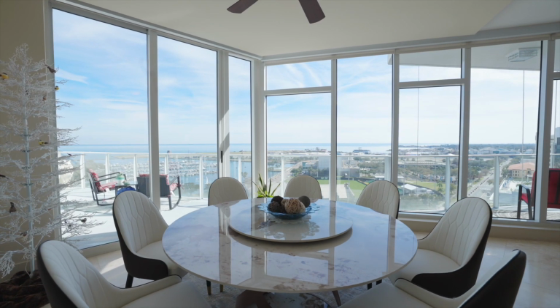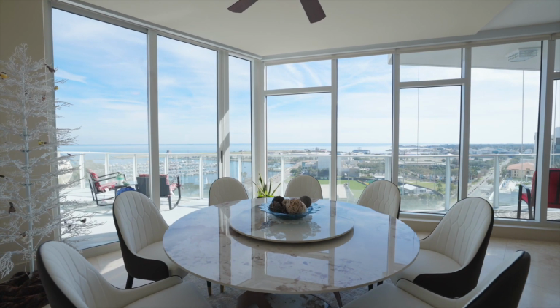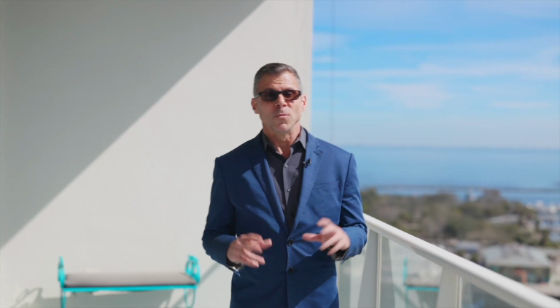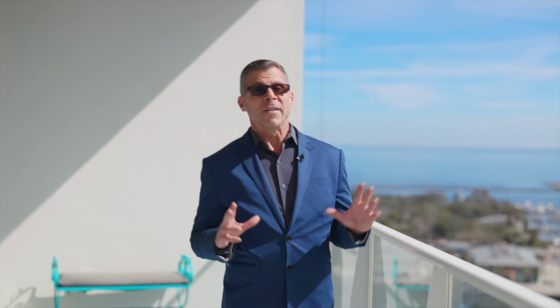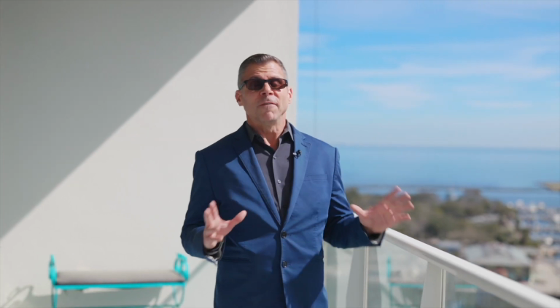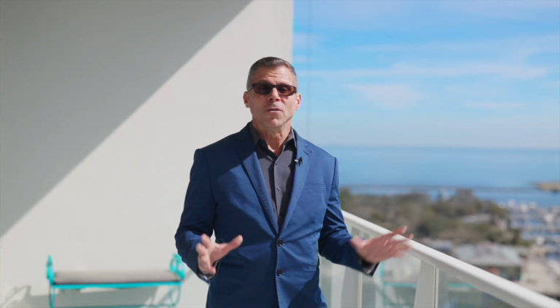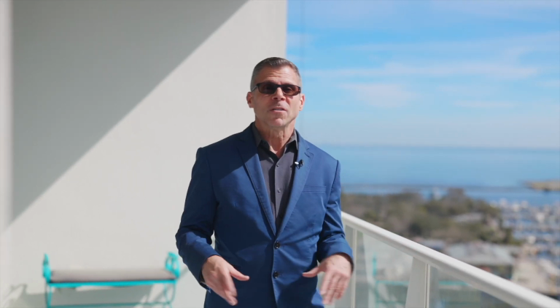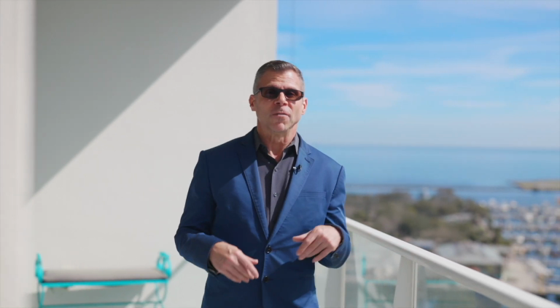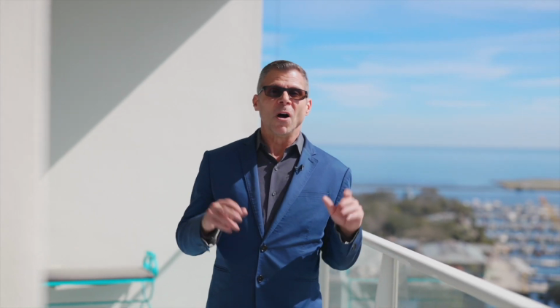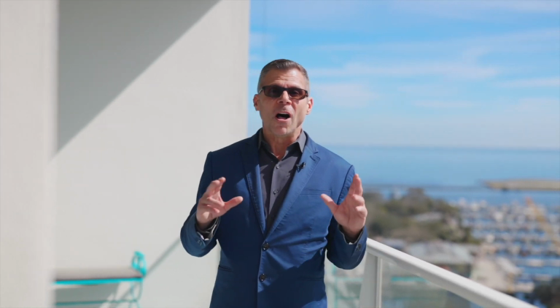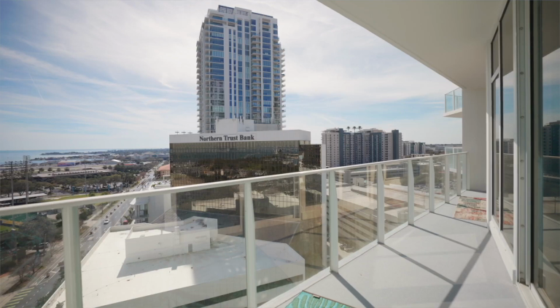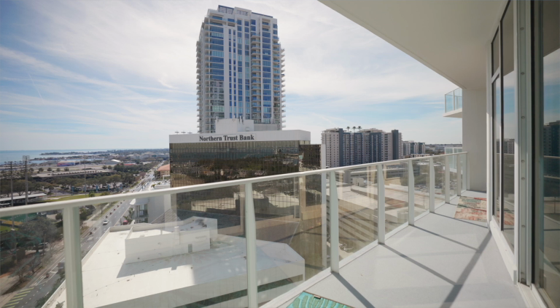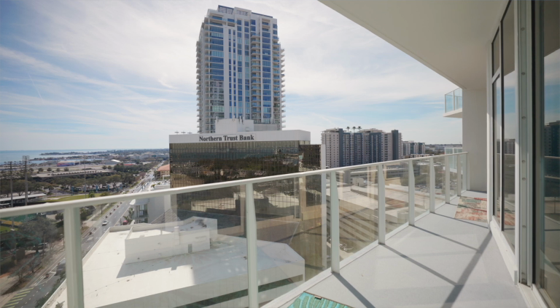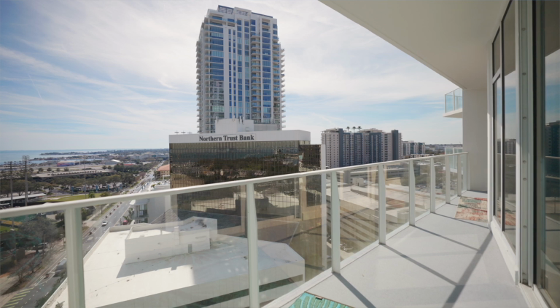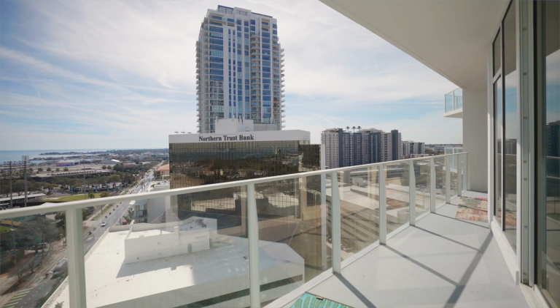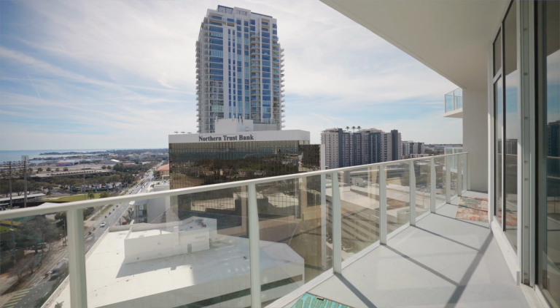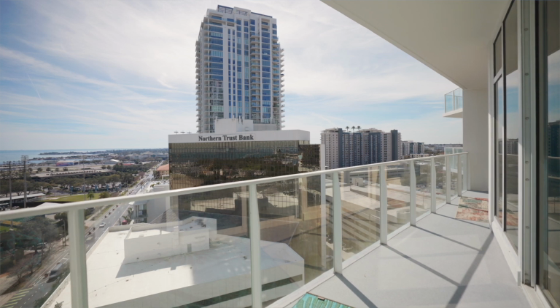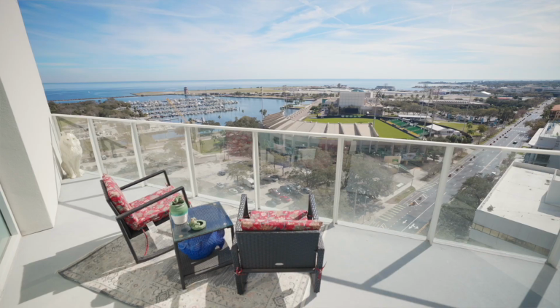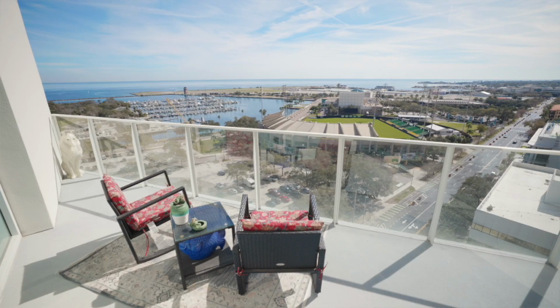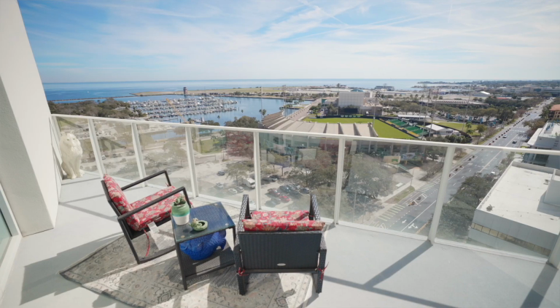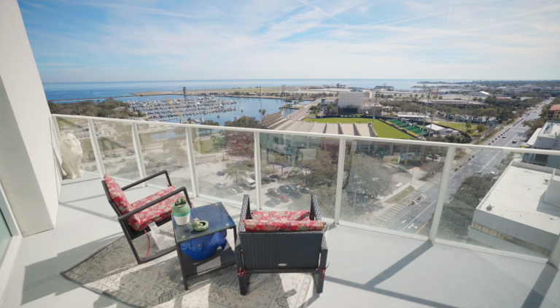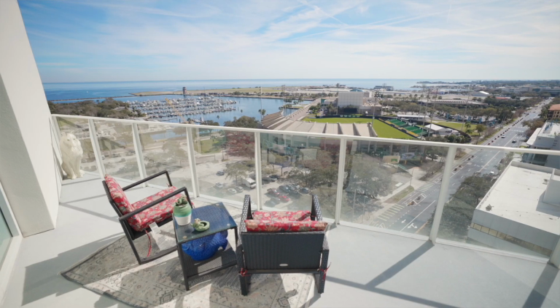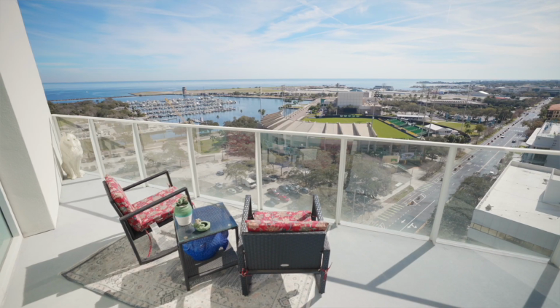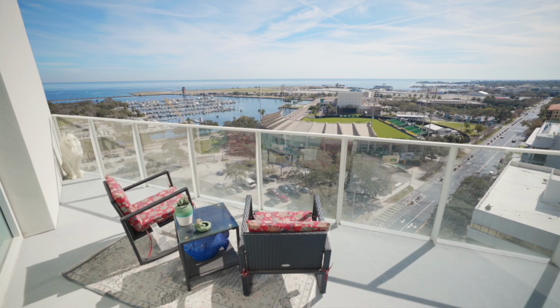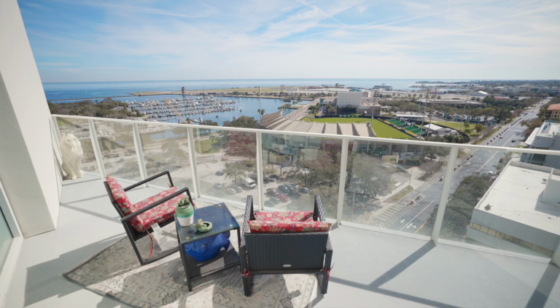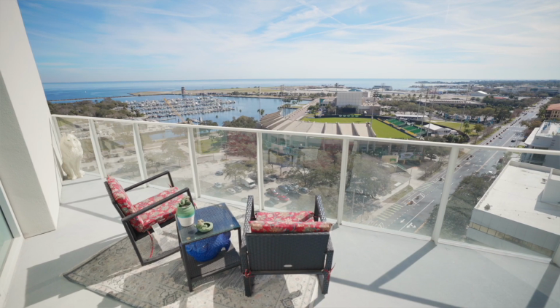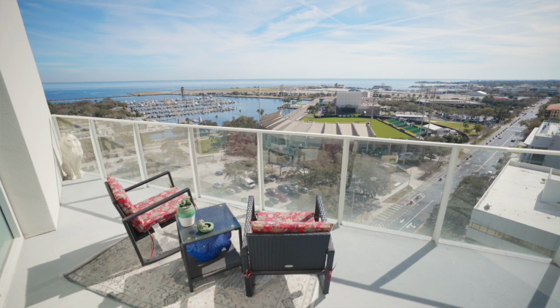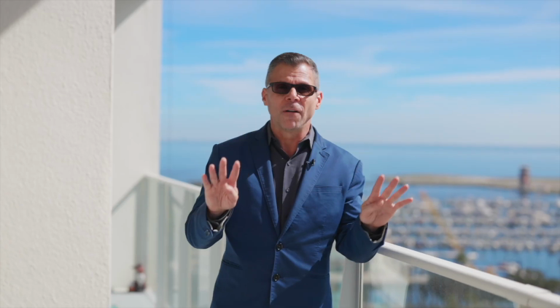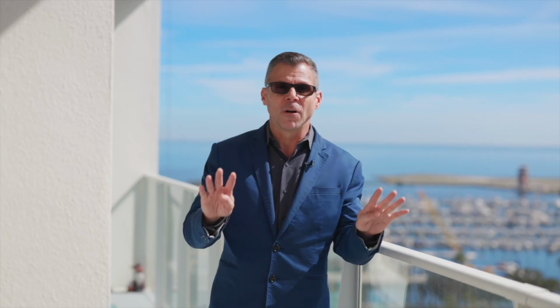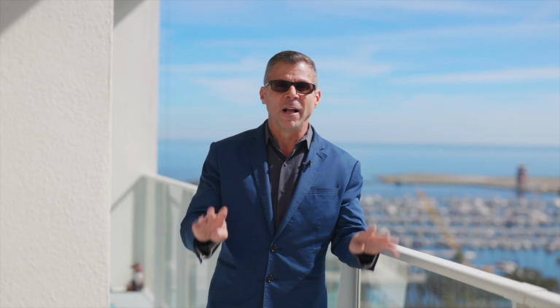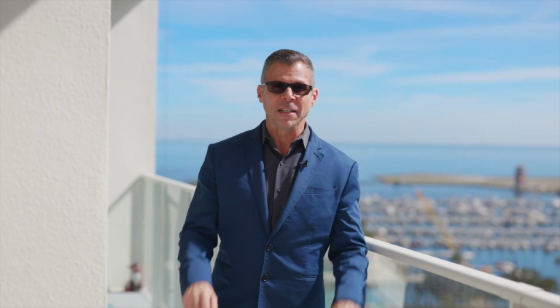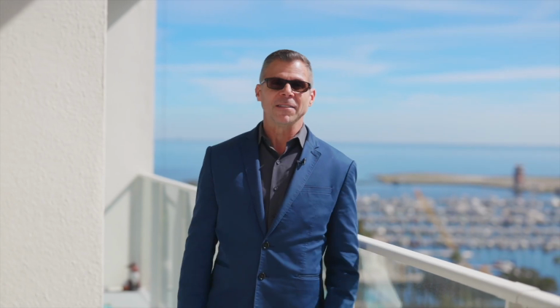We've got views from all four living areas, all four bedrooms, and of course all four balconies.